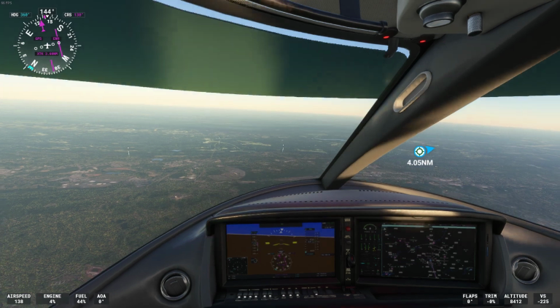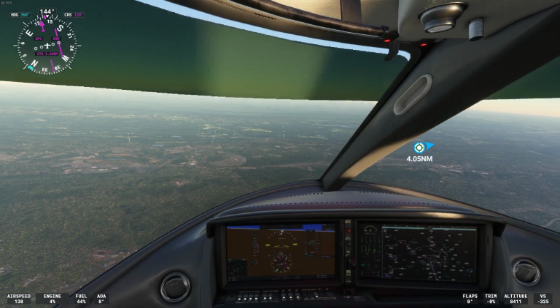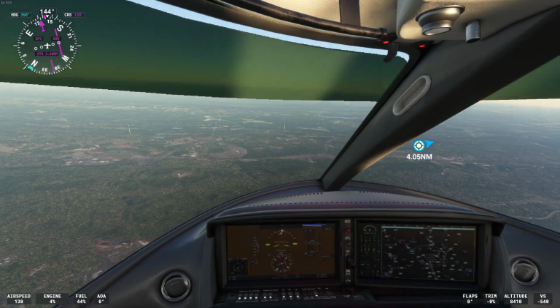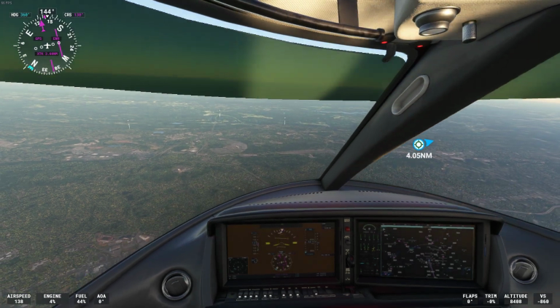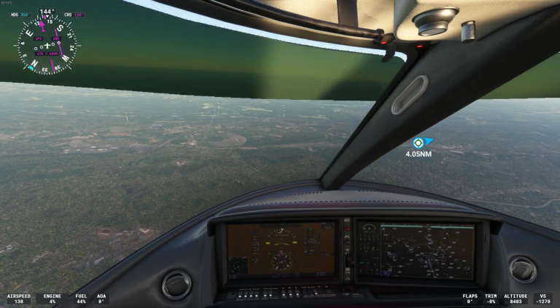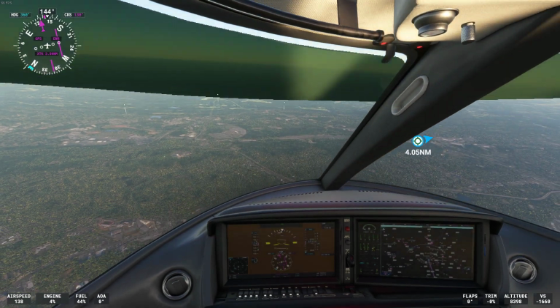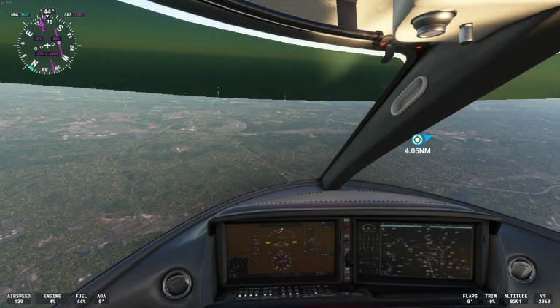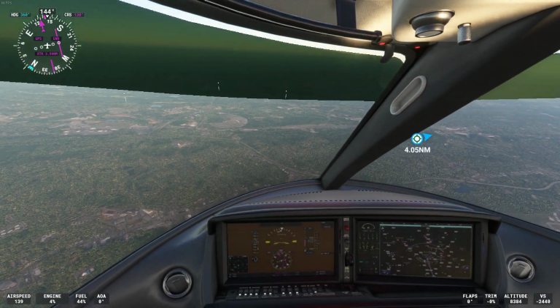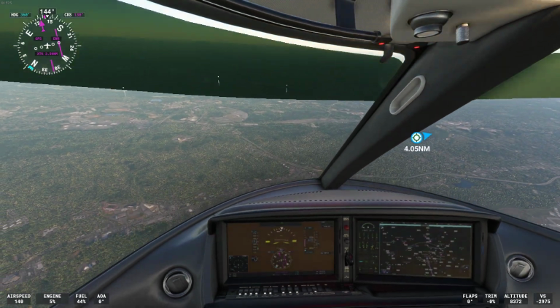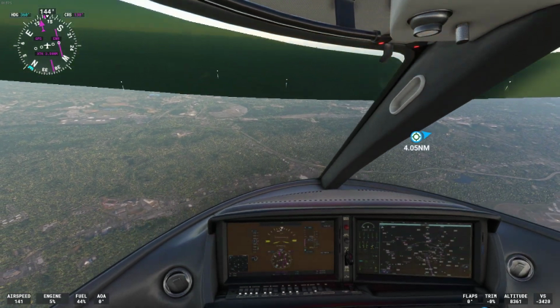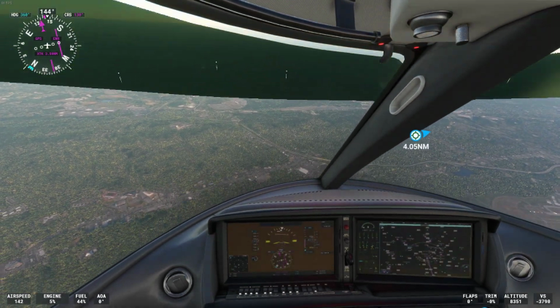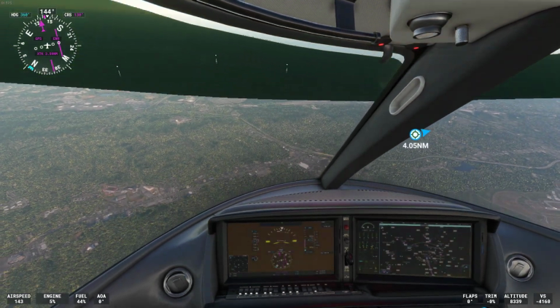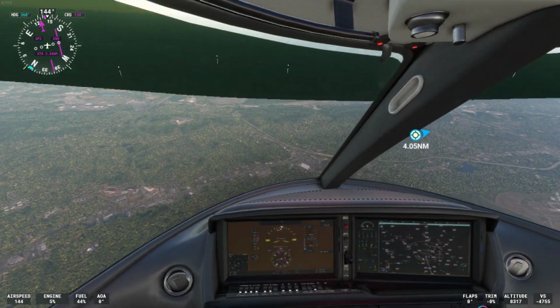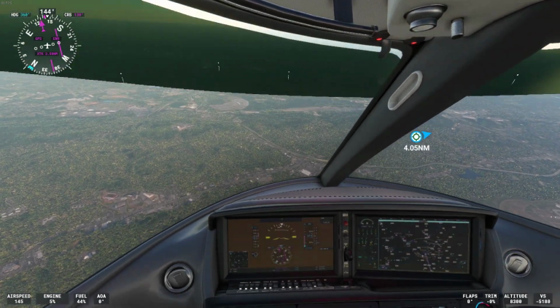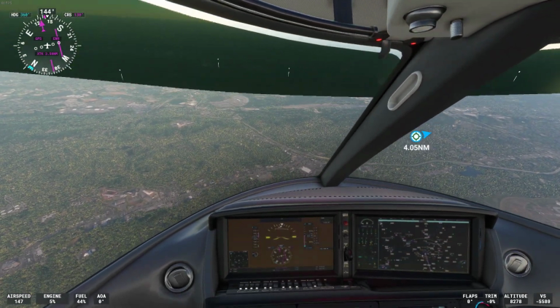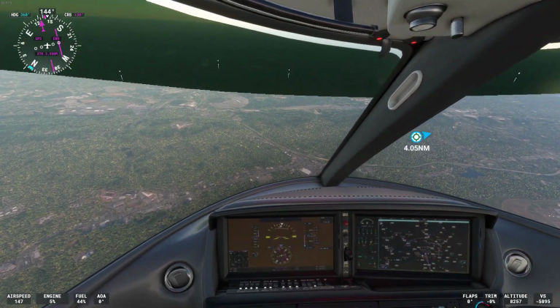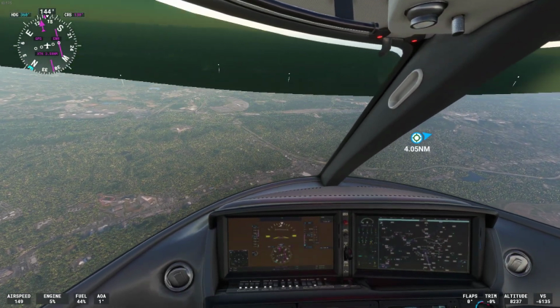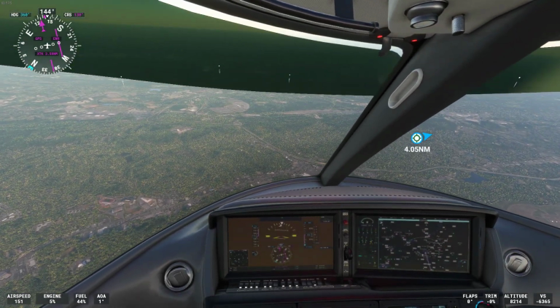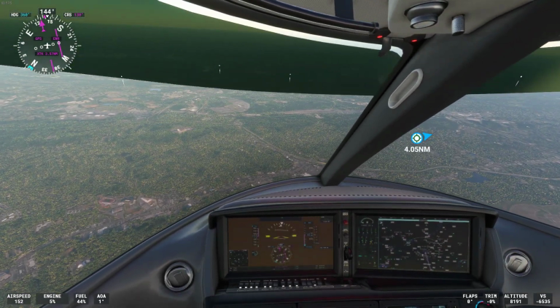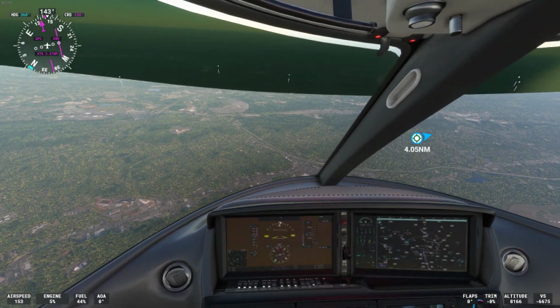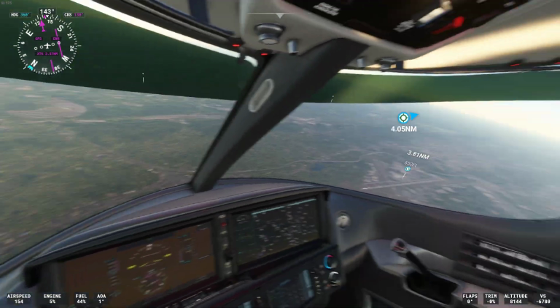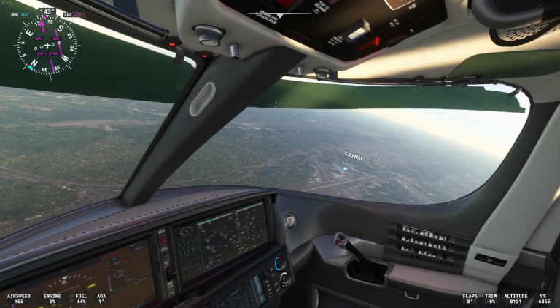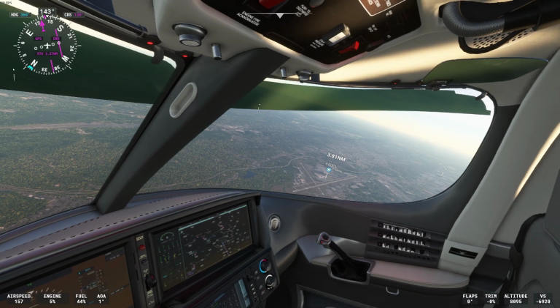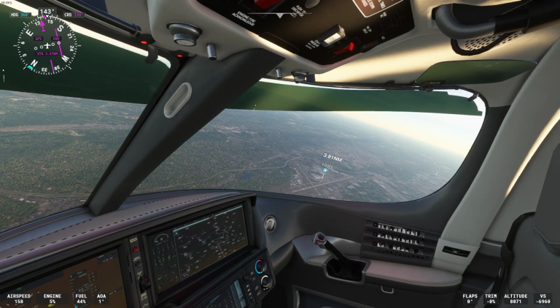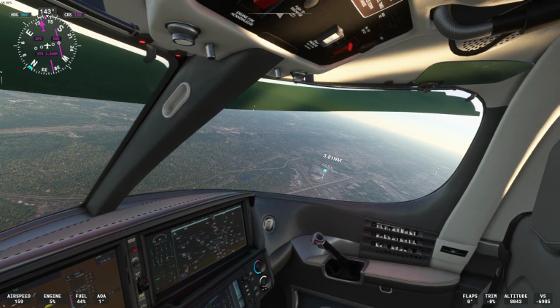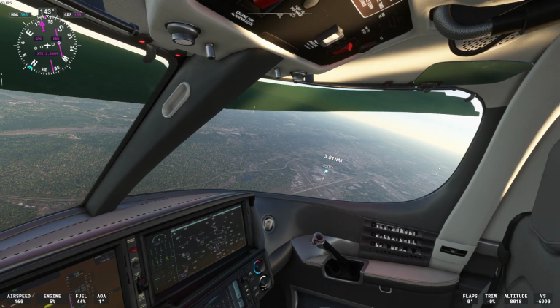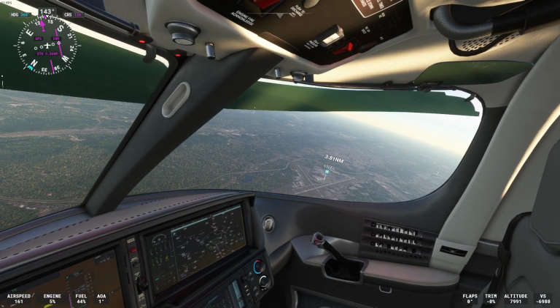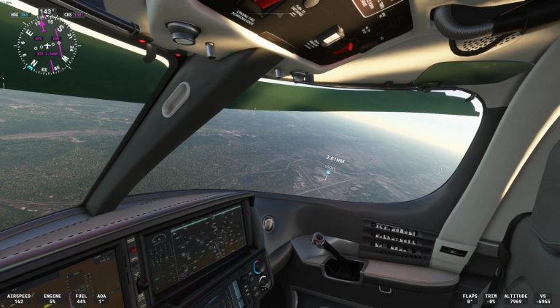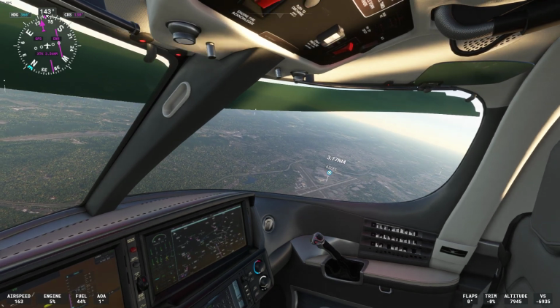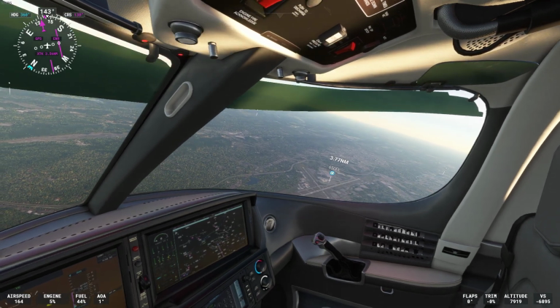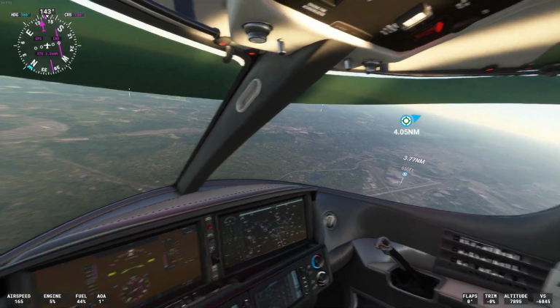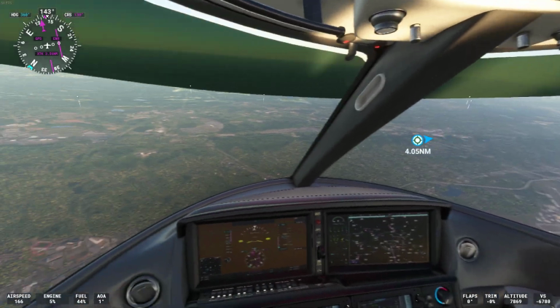Southwest 3014, you are 600 feet above your assigned altitude. Descend and maintain flight level 390.